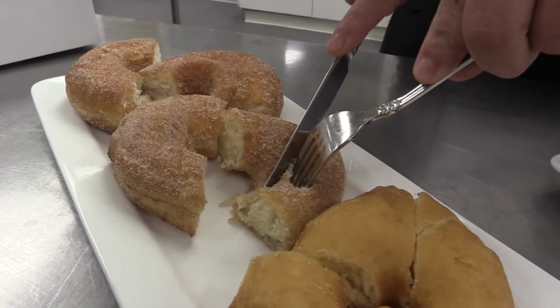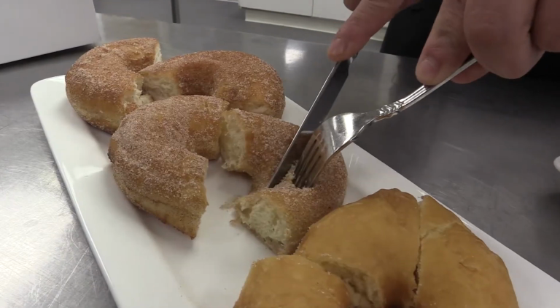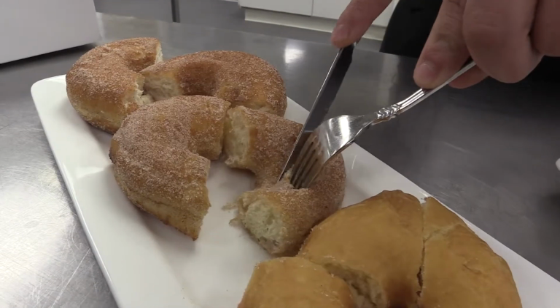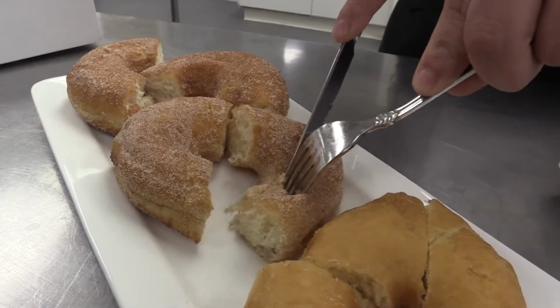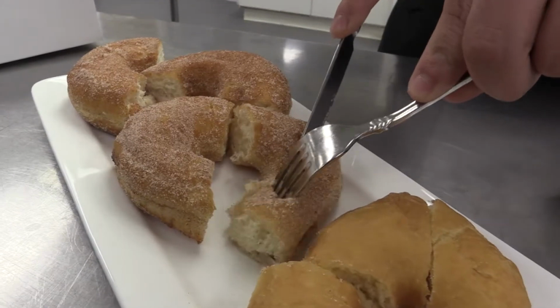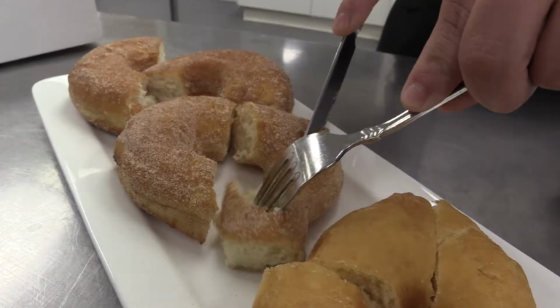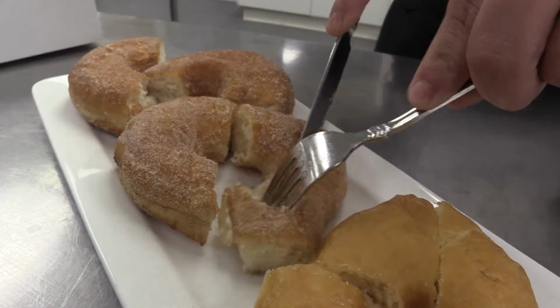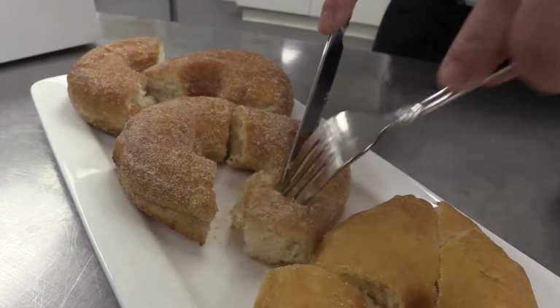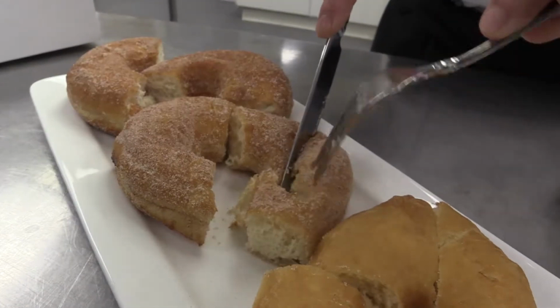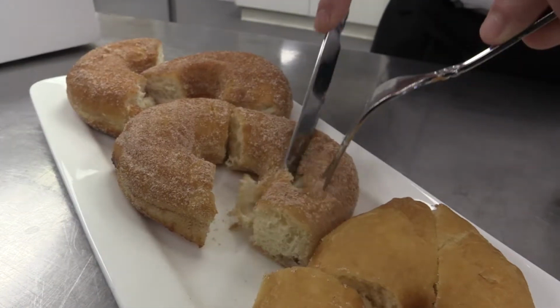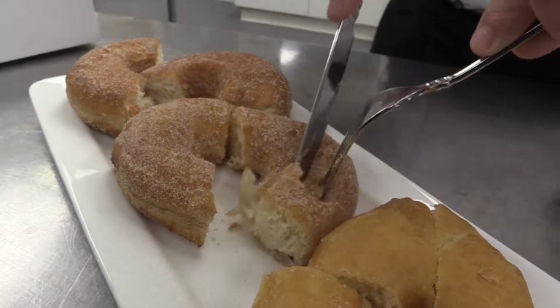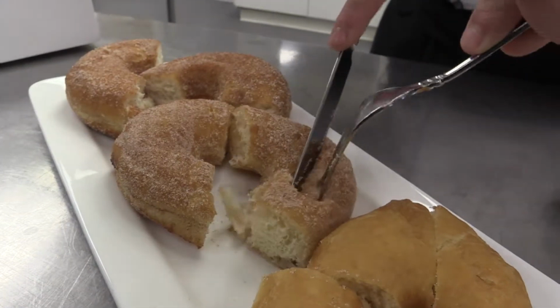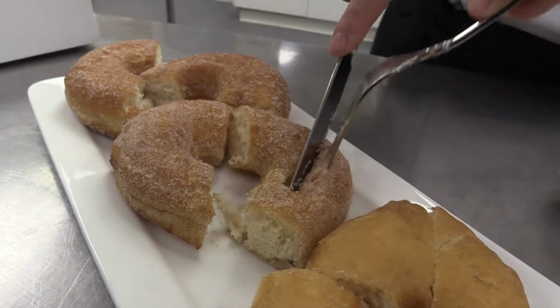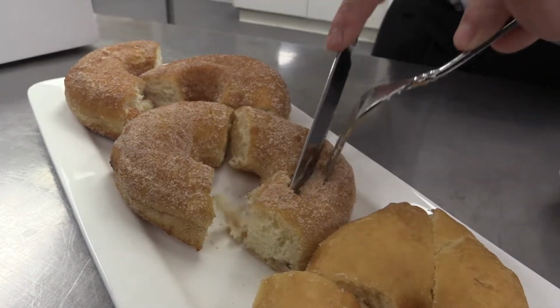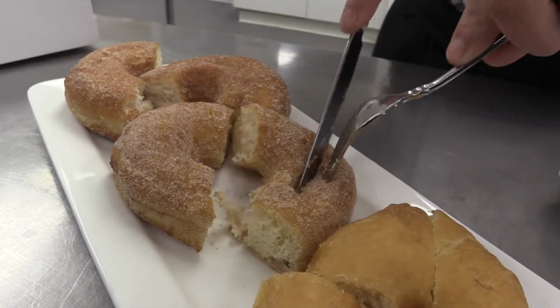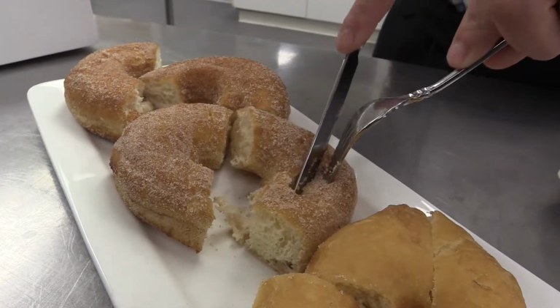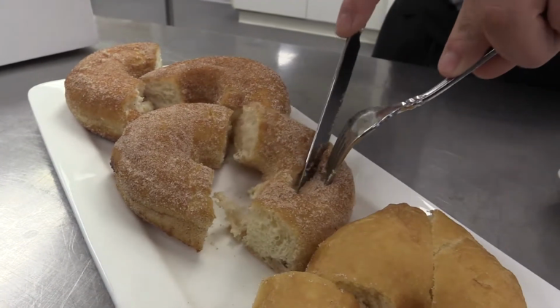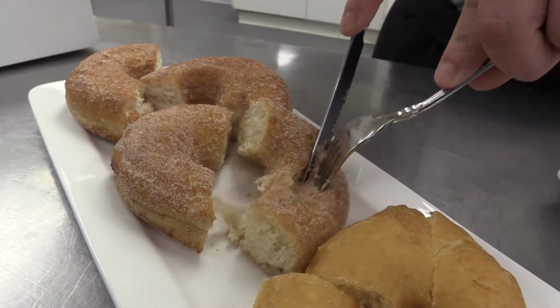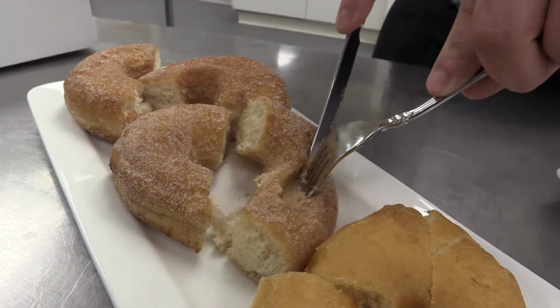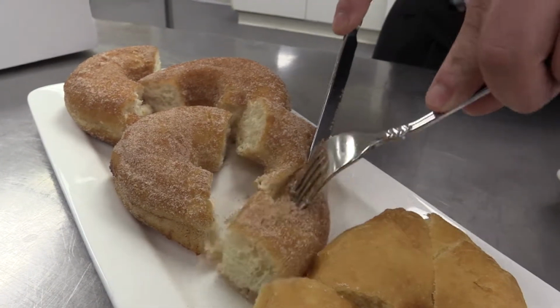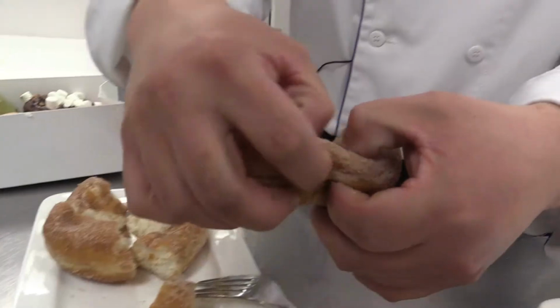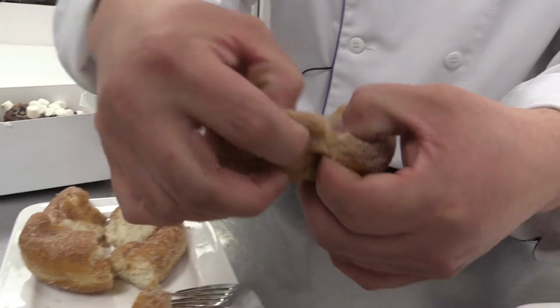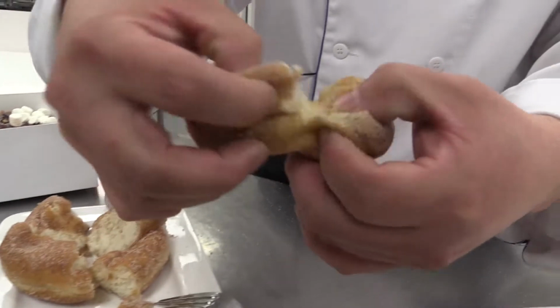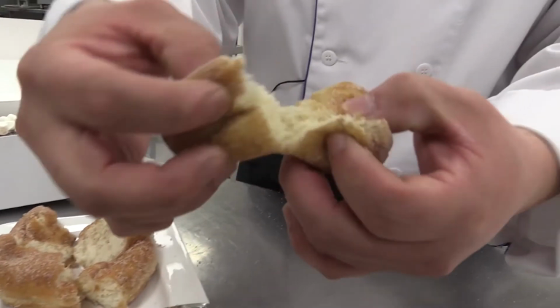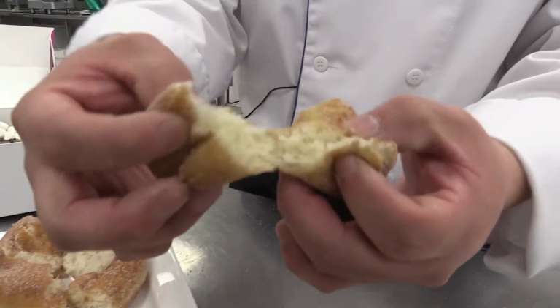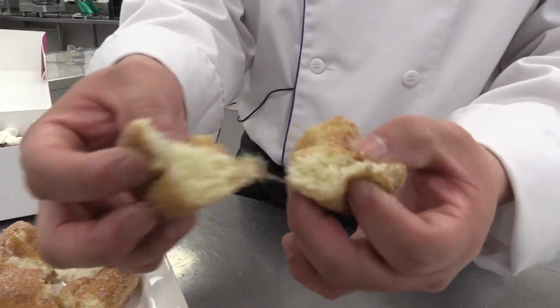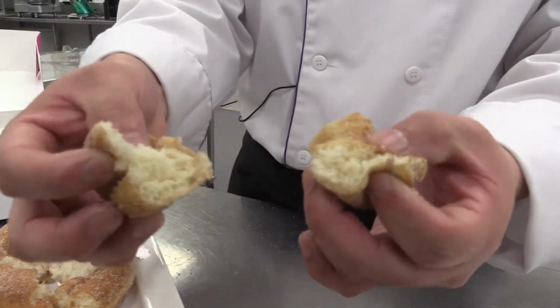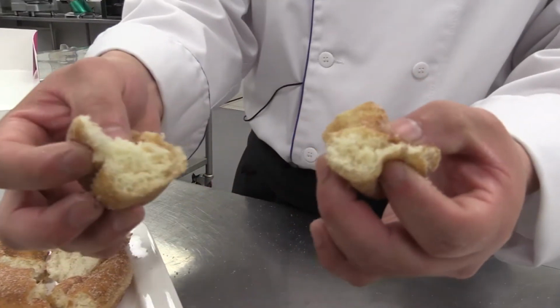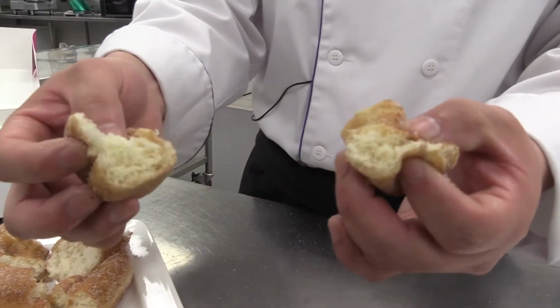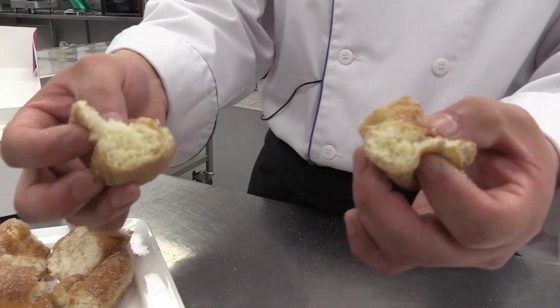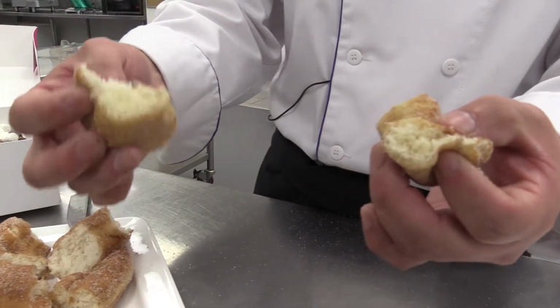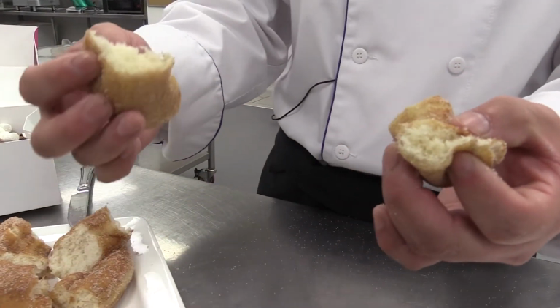The middle one is nice and fluffy — you can see the texture. The frying line is there on it as well.